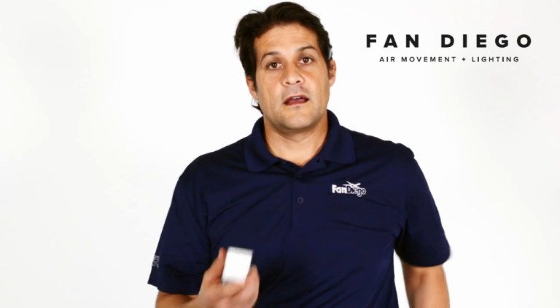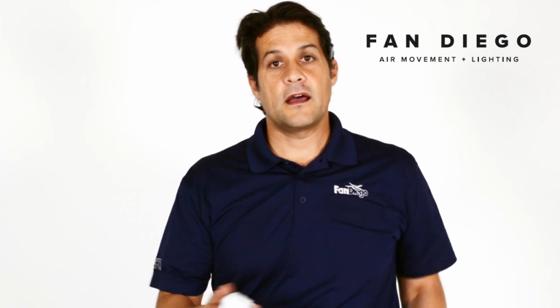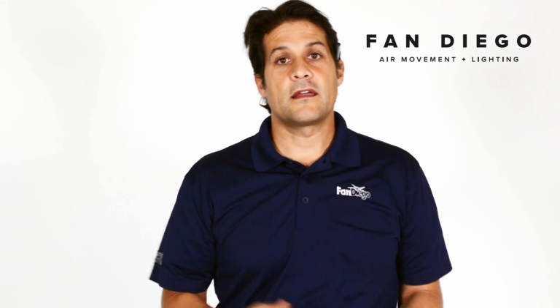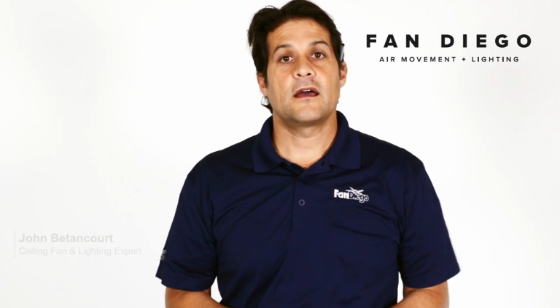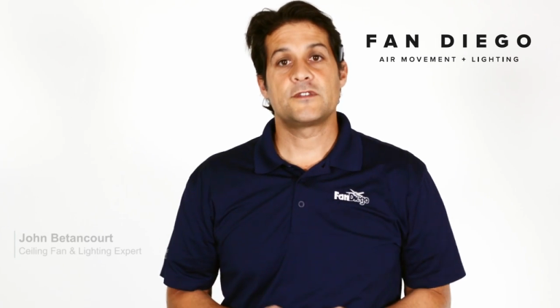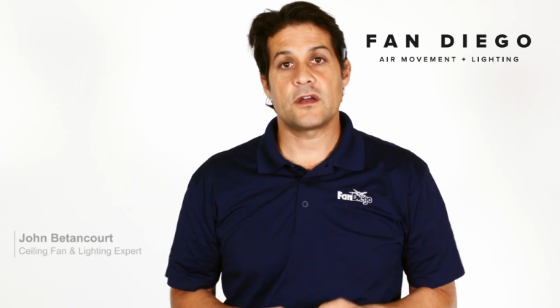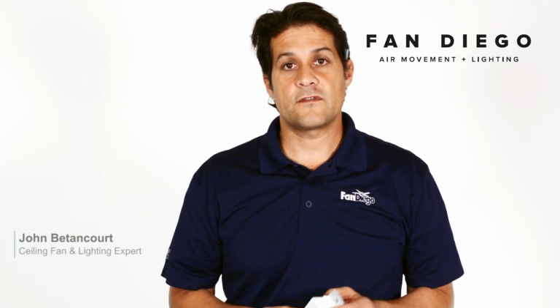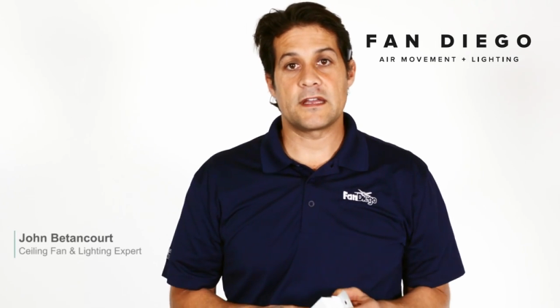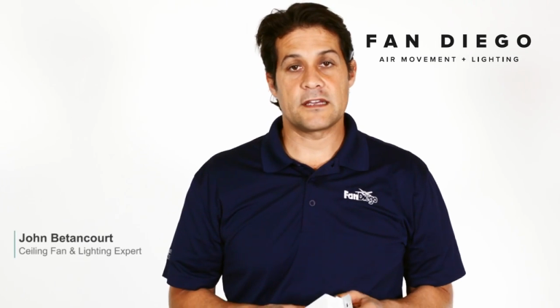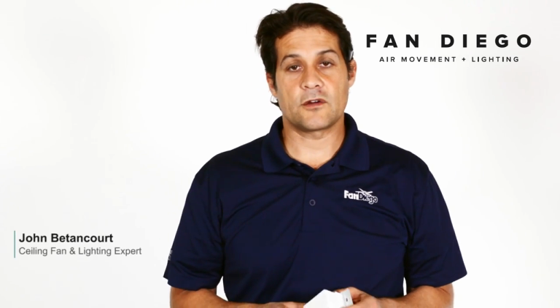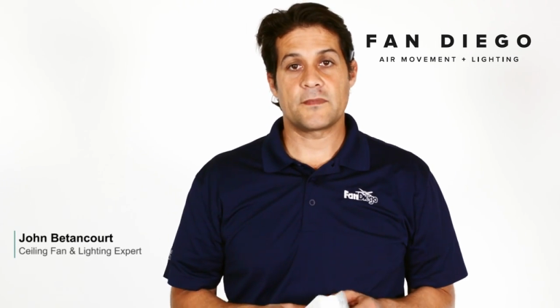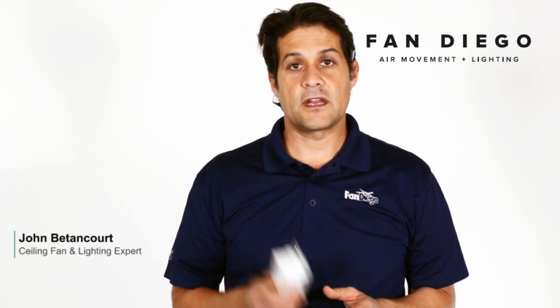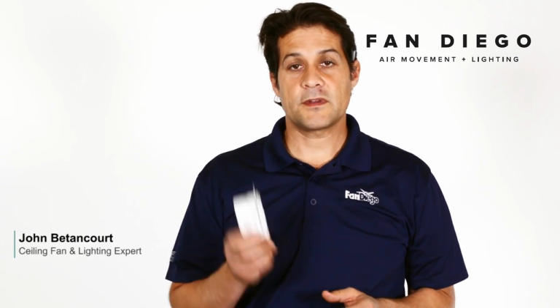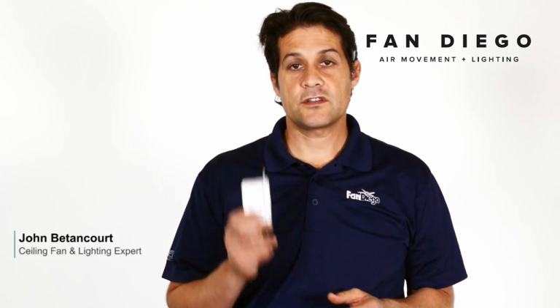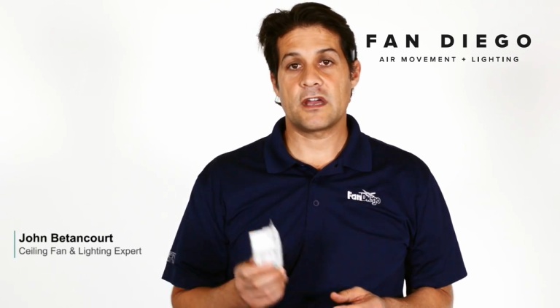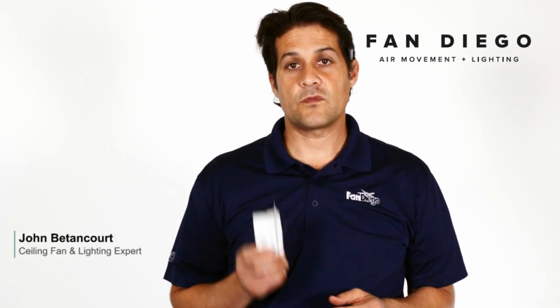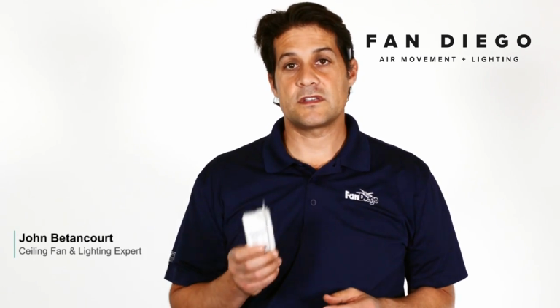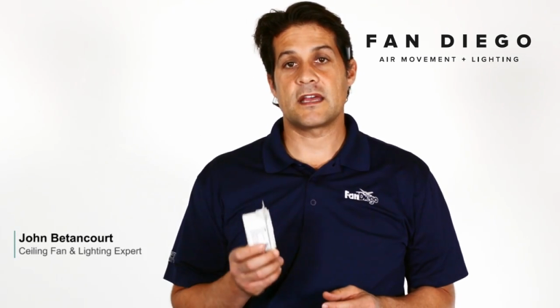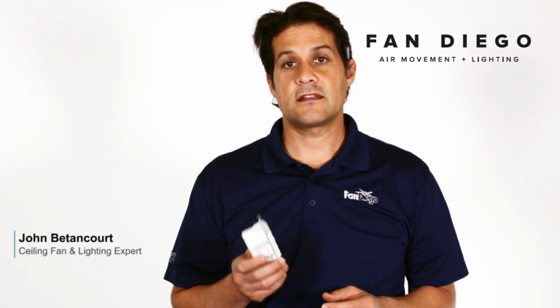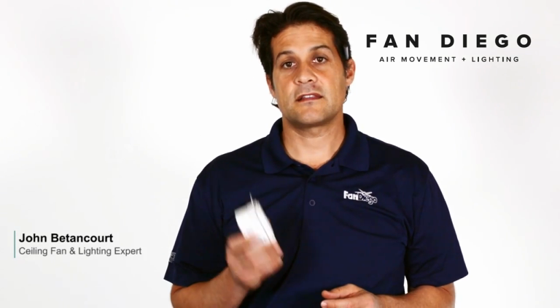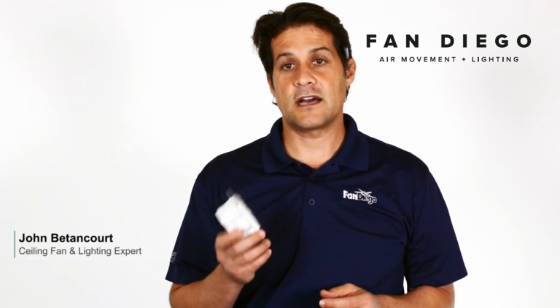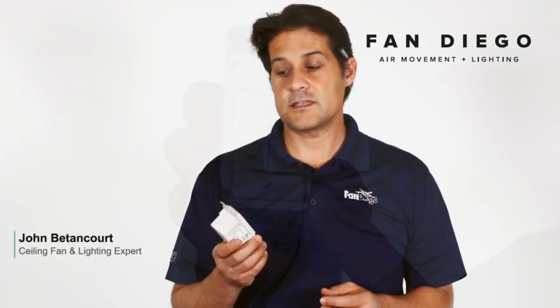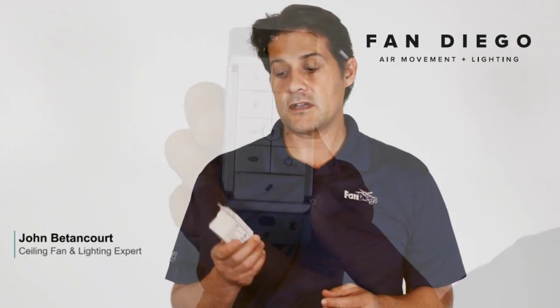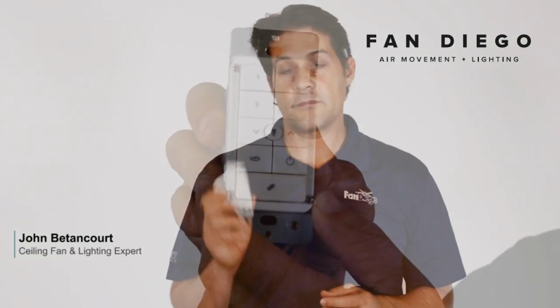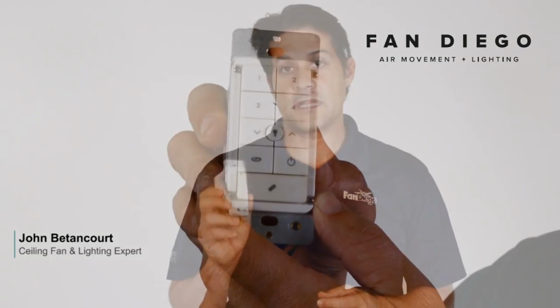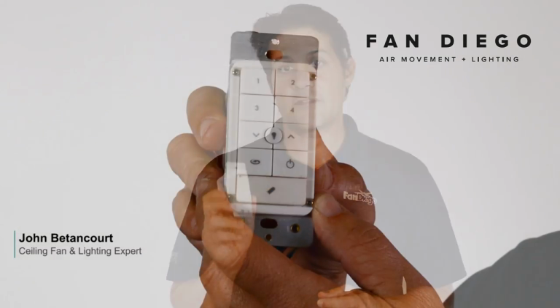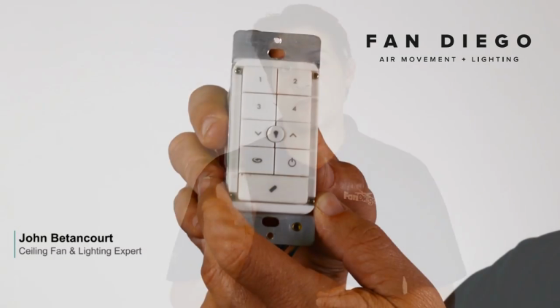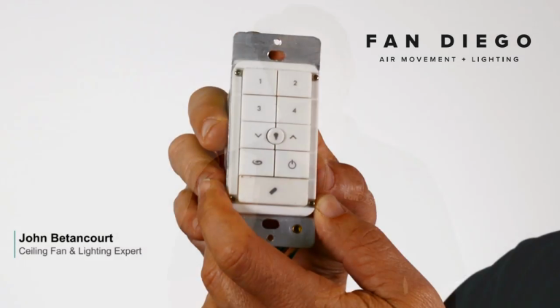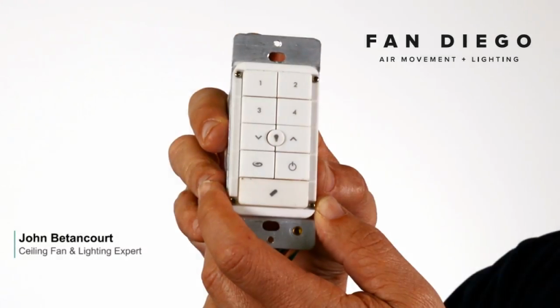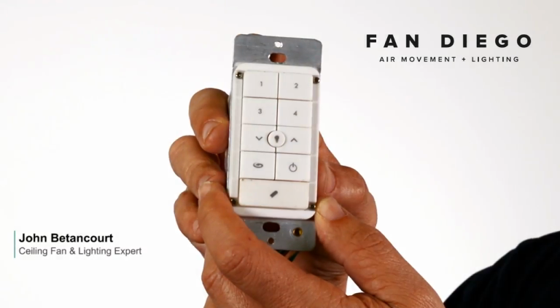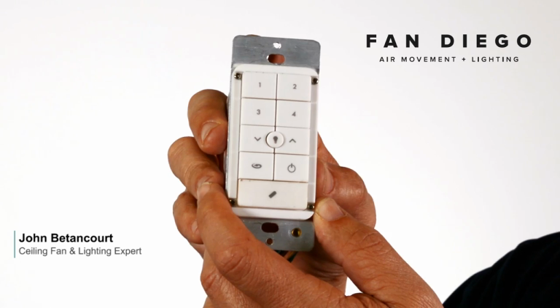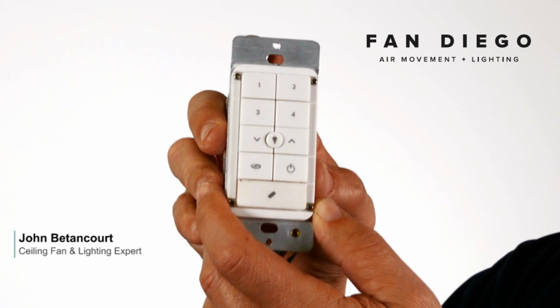Hi, I'm John with Fan Diego and I'm going to show you how to reset the Casablanca platform wall control.